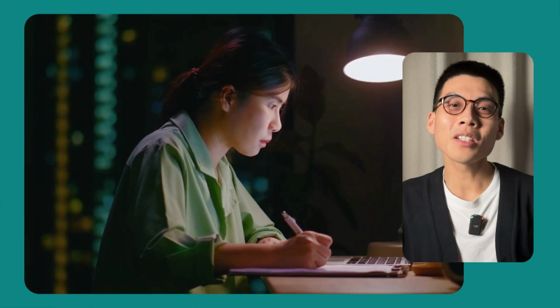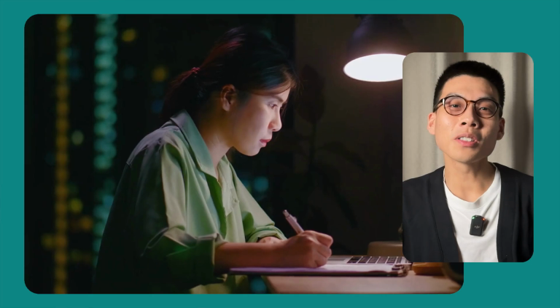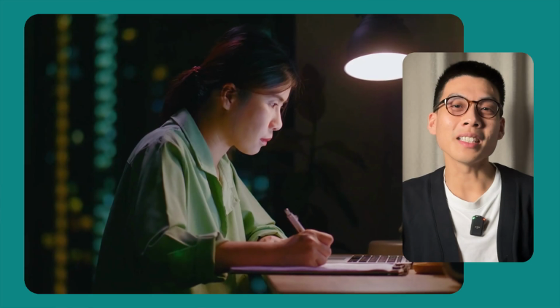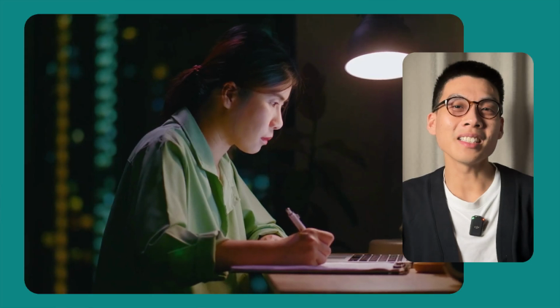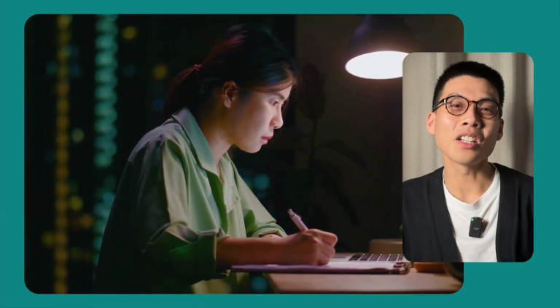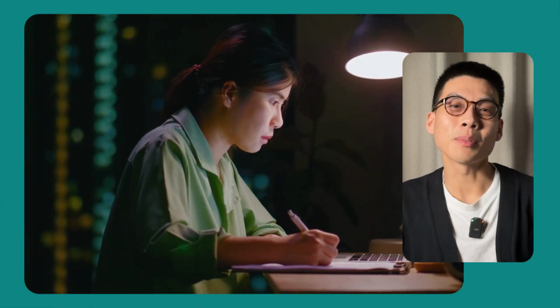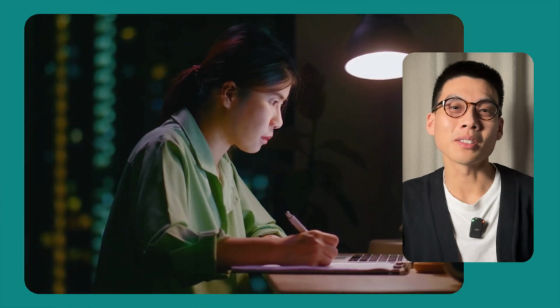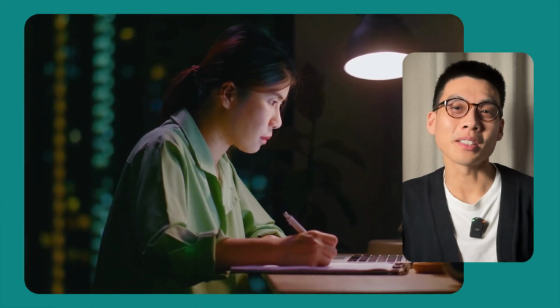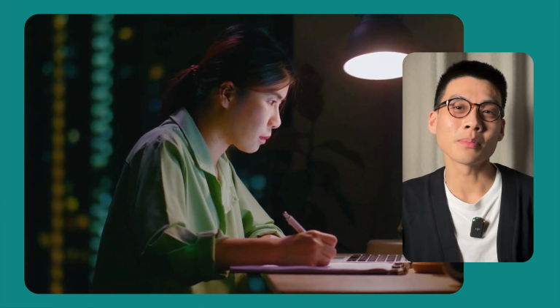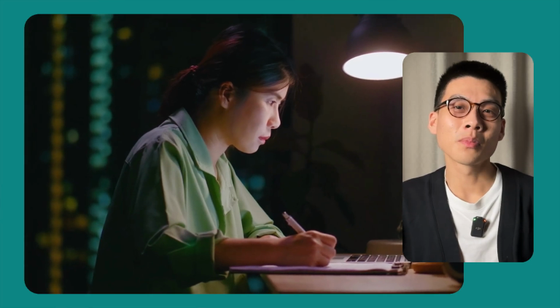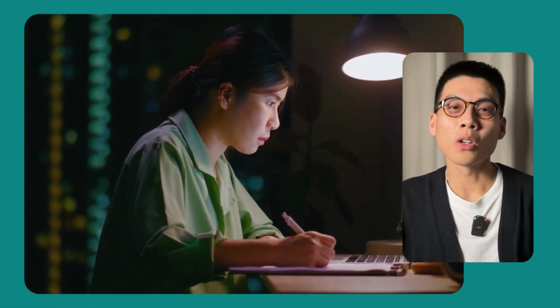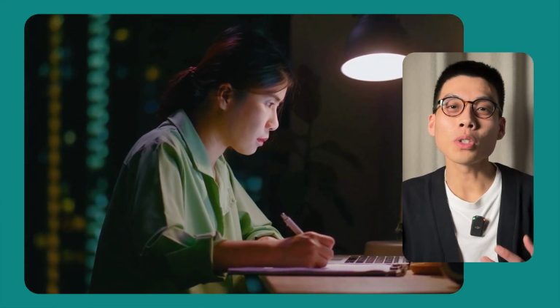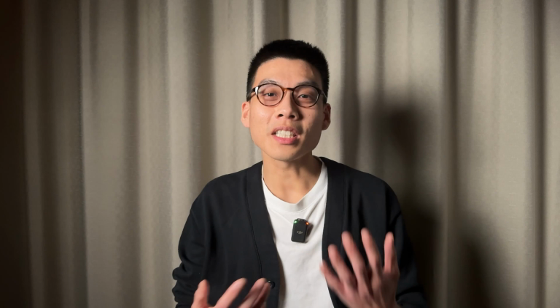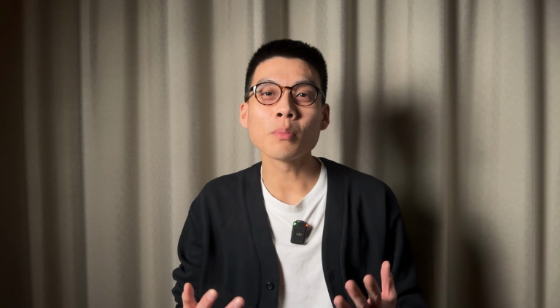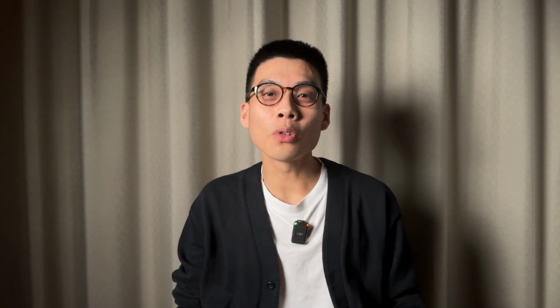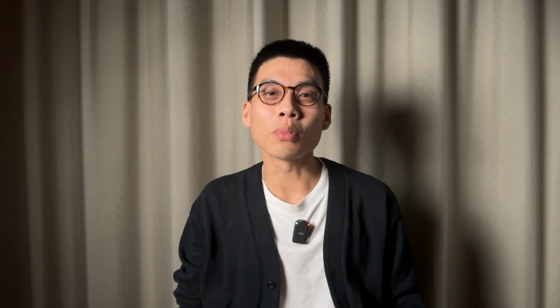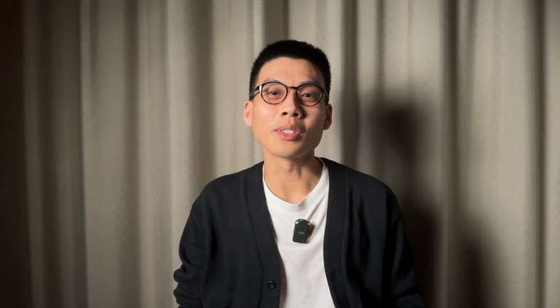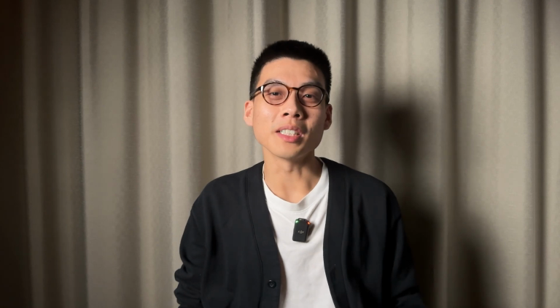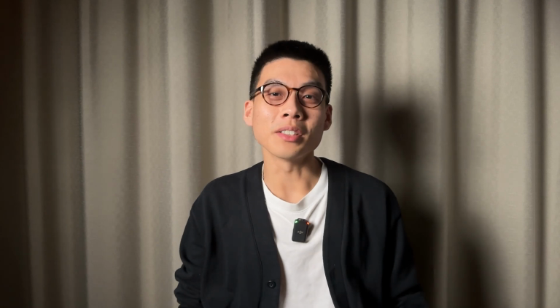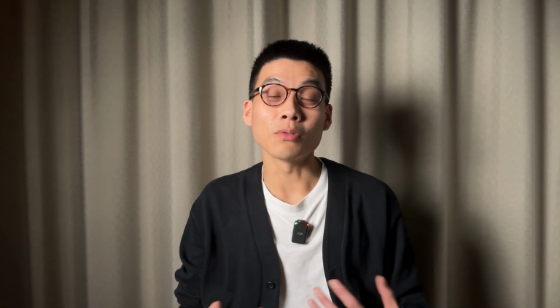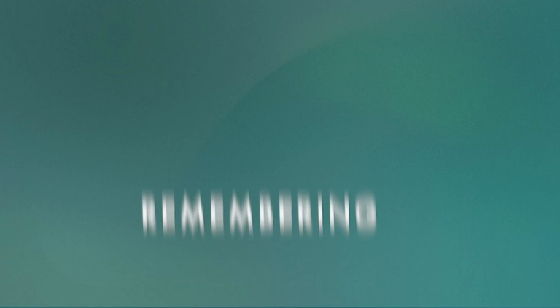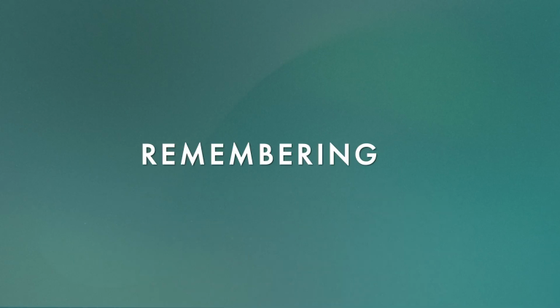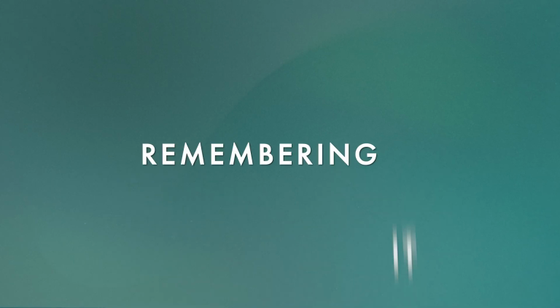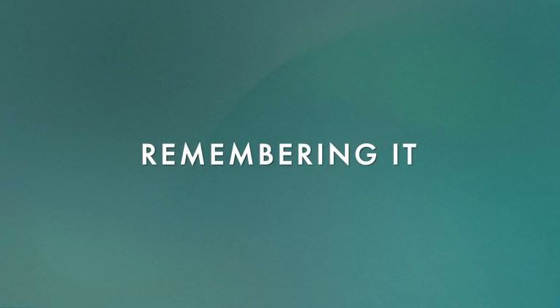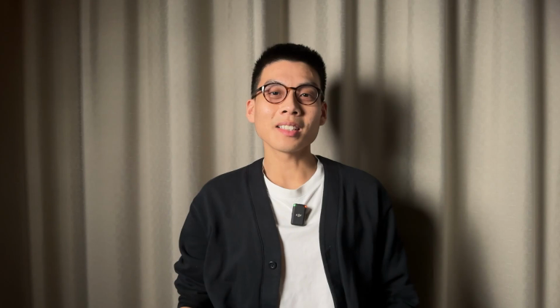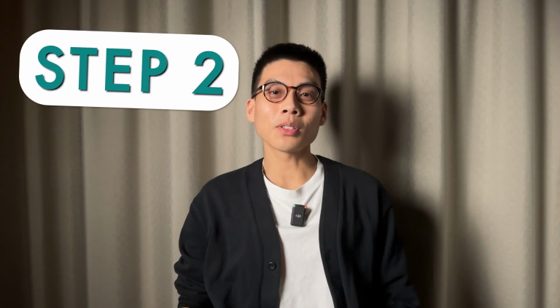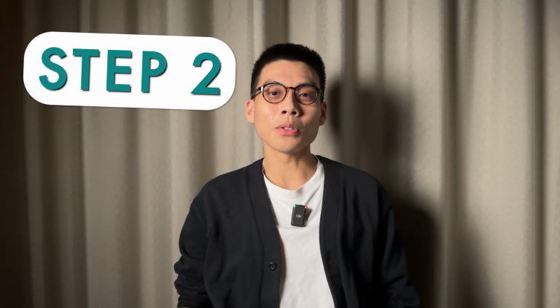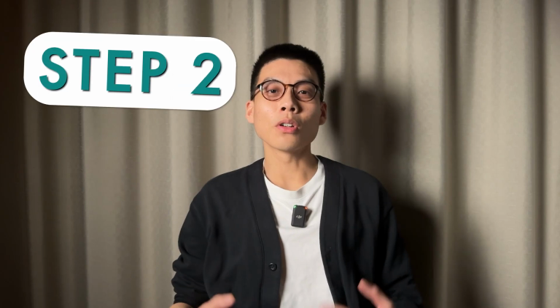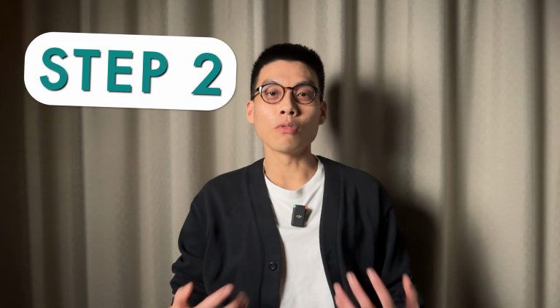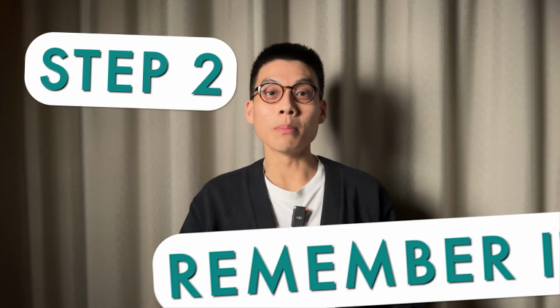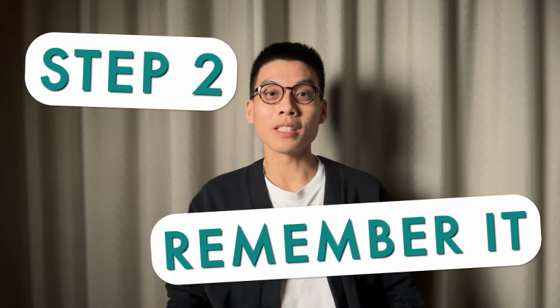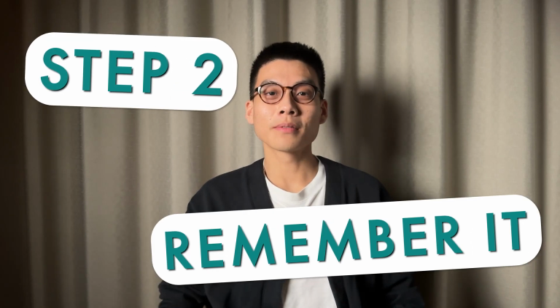But learning the content isn't enough to pass the exam. What's even more important is remembering it. Step two: remember it.